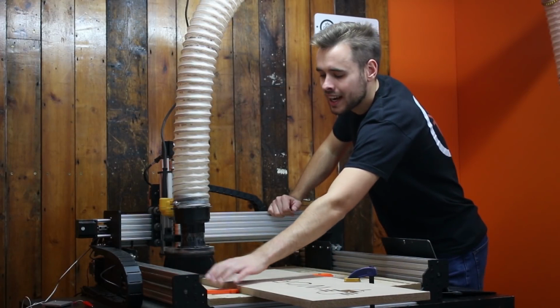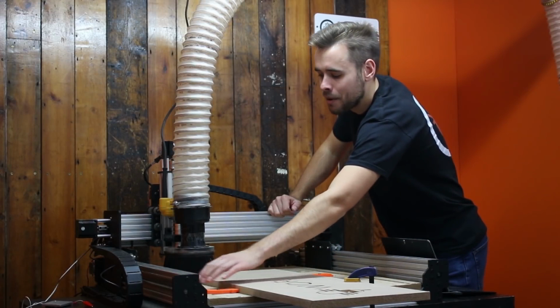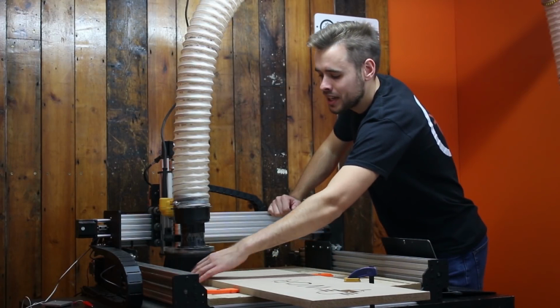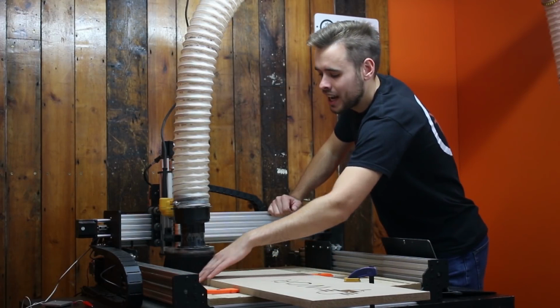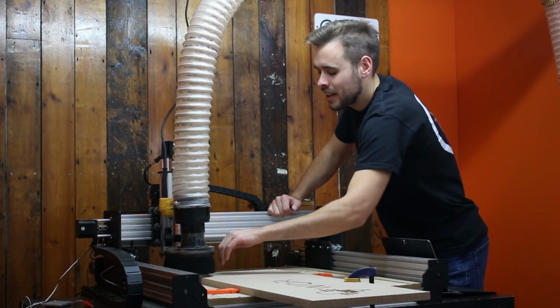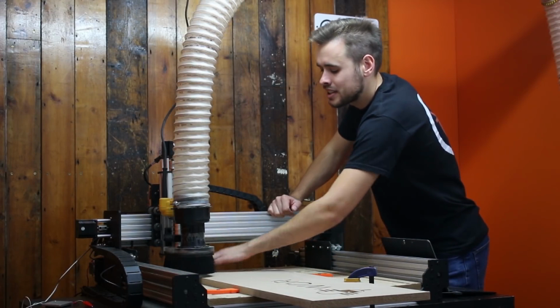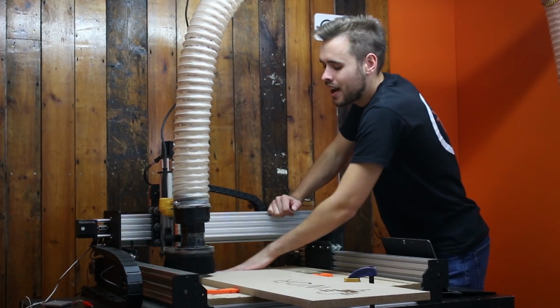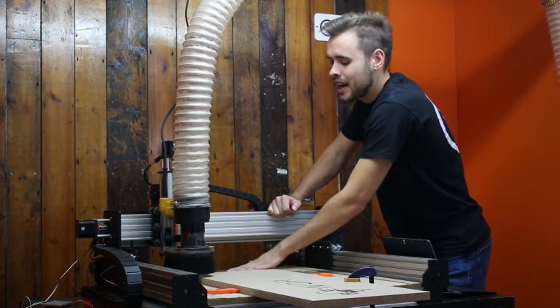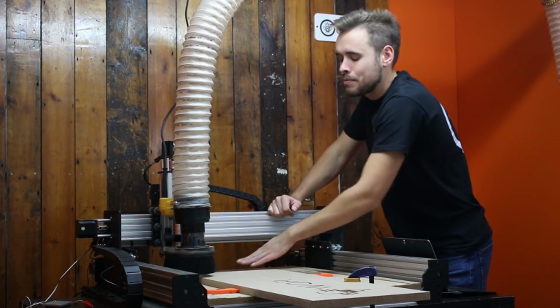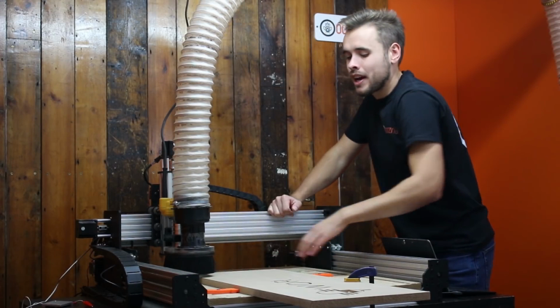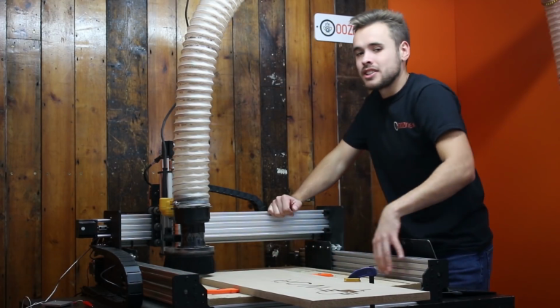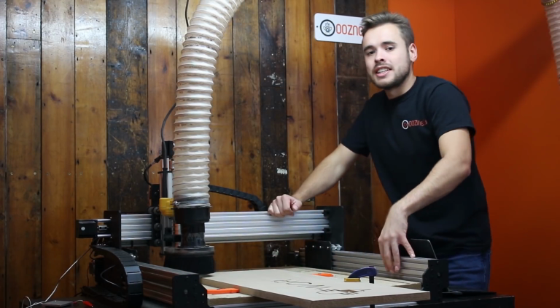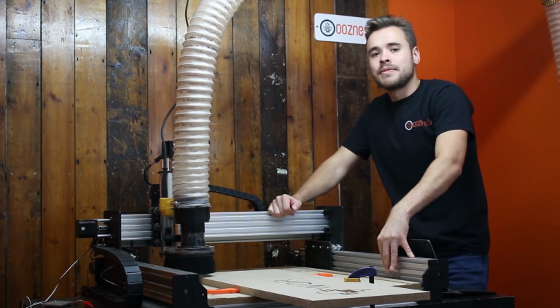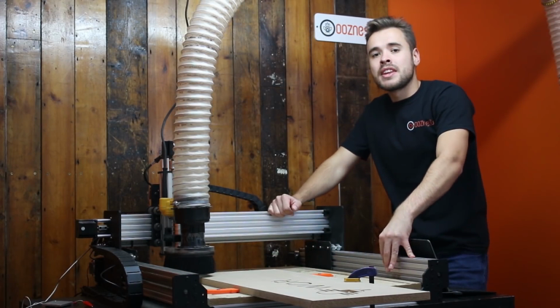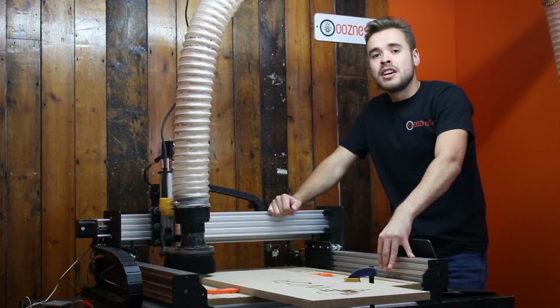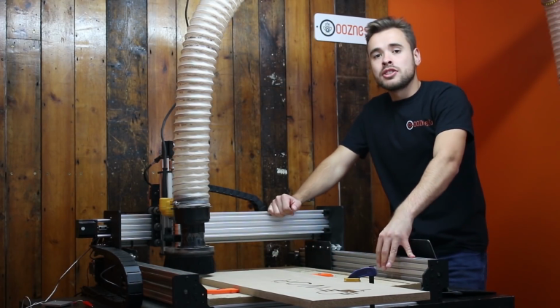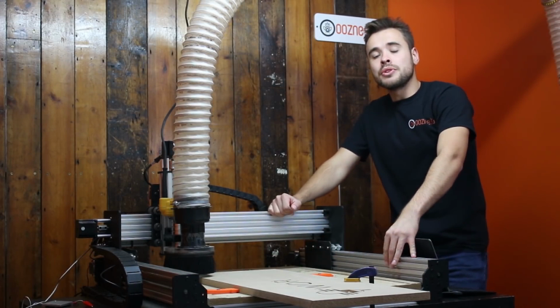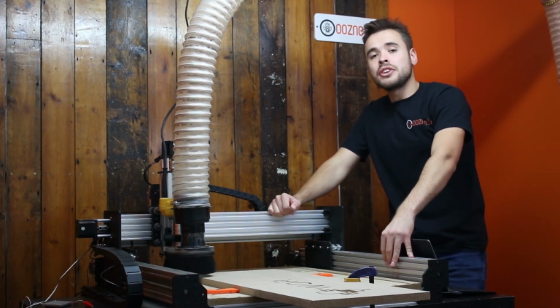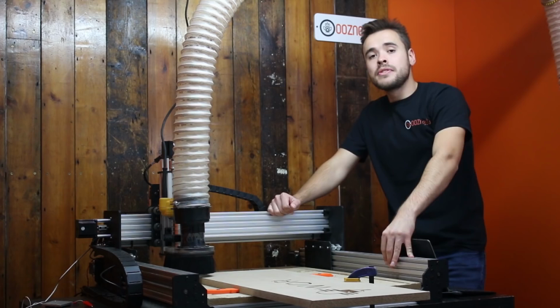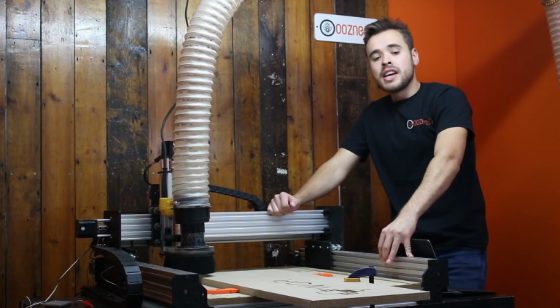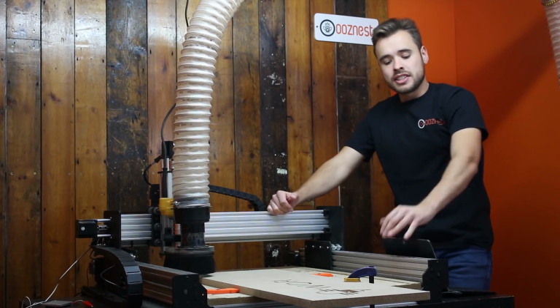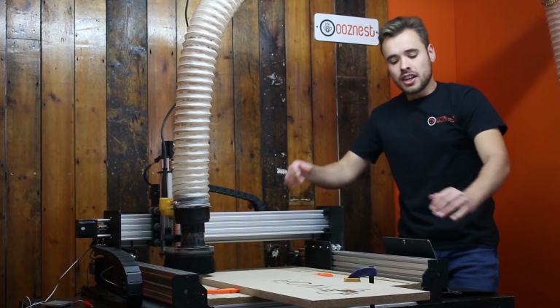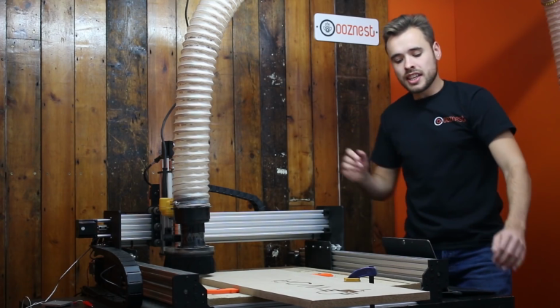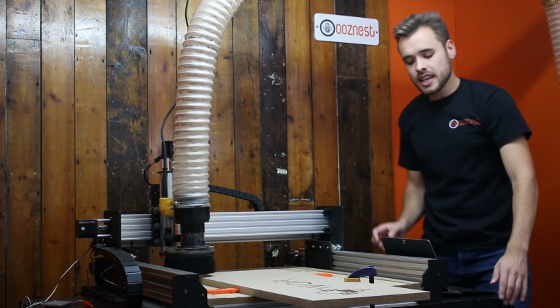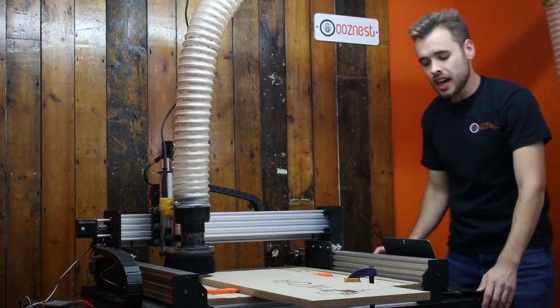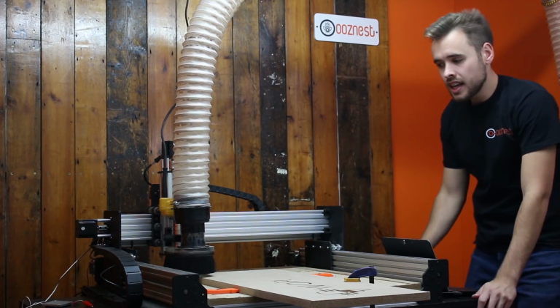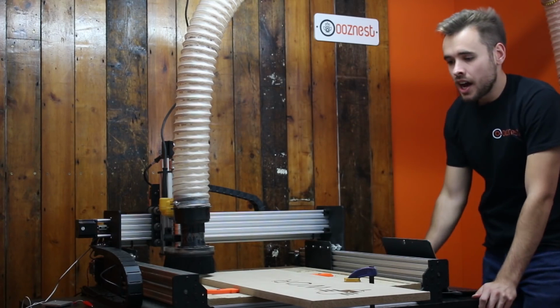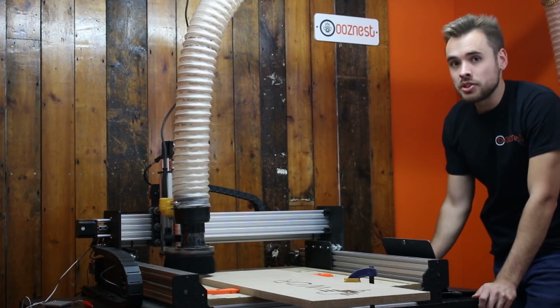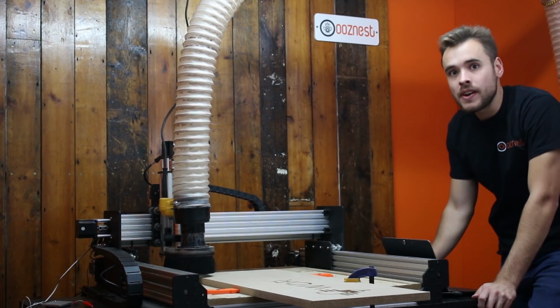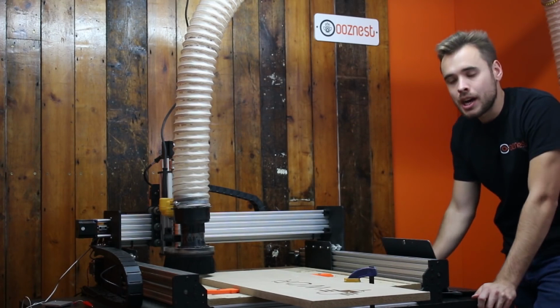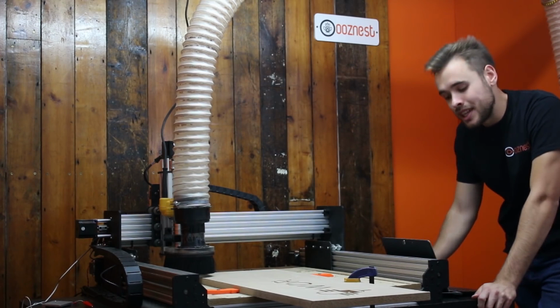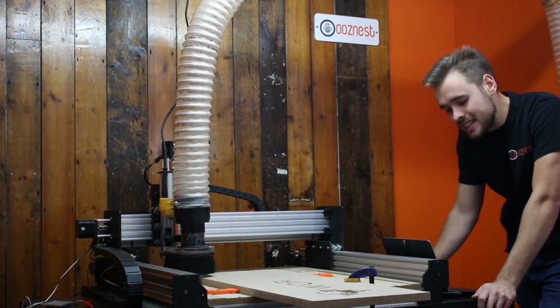The material is locked in by the clamps on the left hand side and the back side. So what we're going to do is start the second cut and see how it comes out.